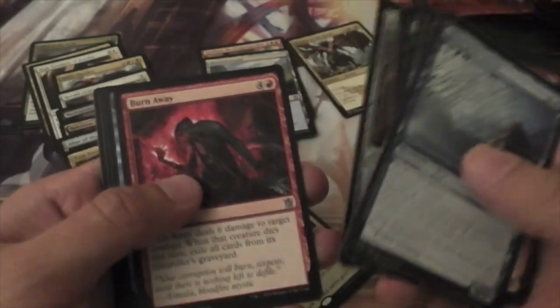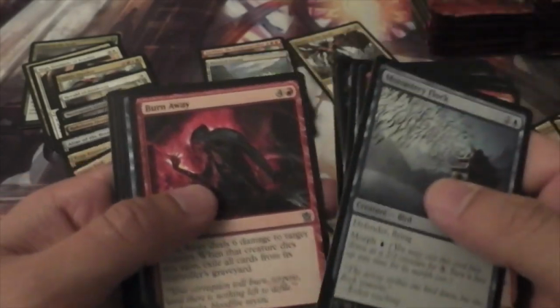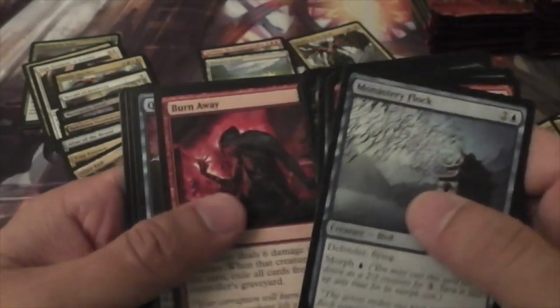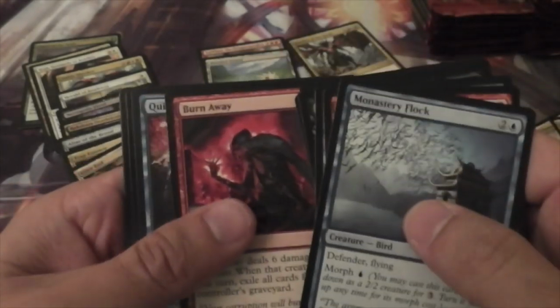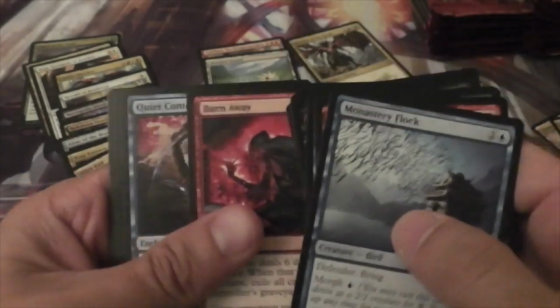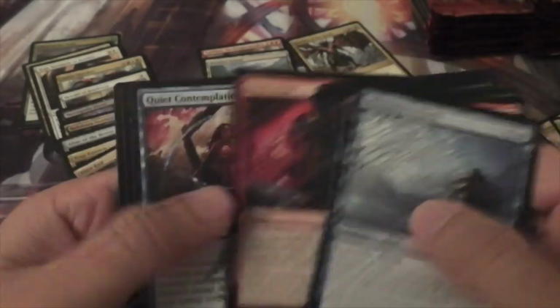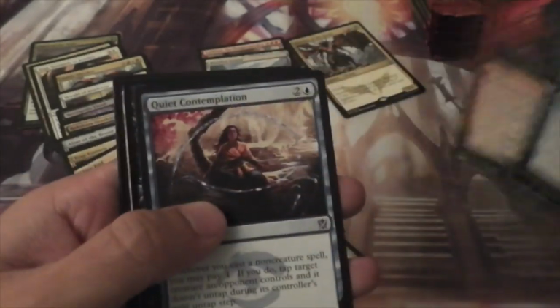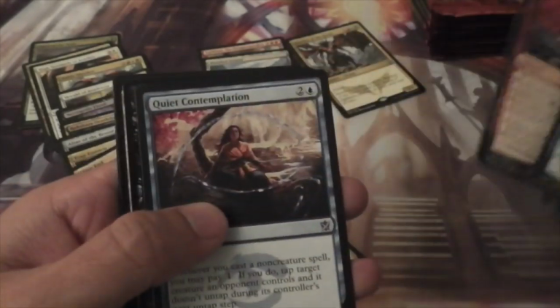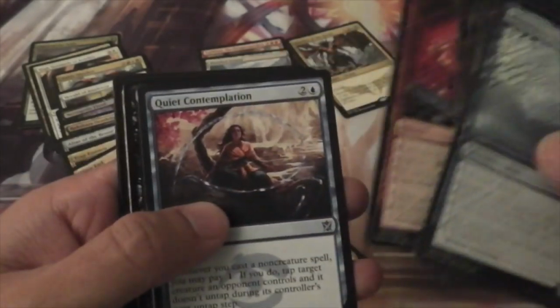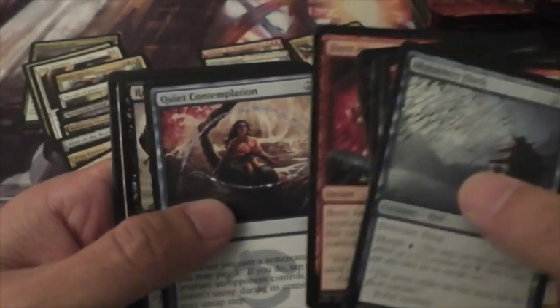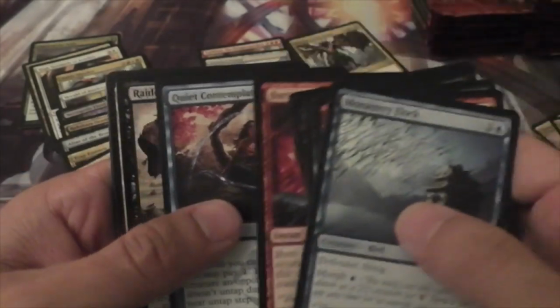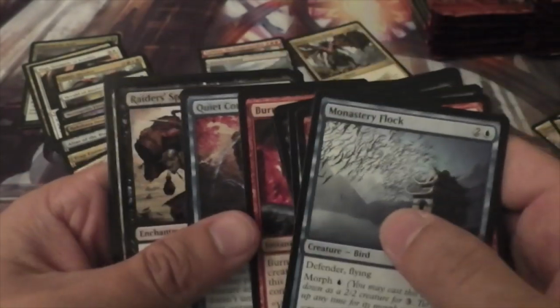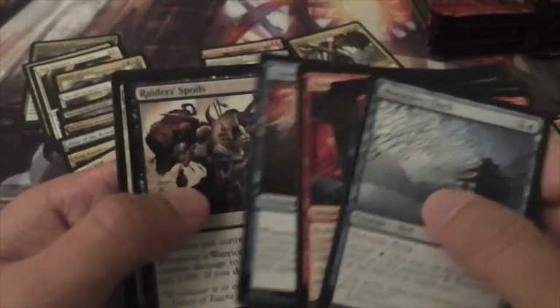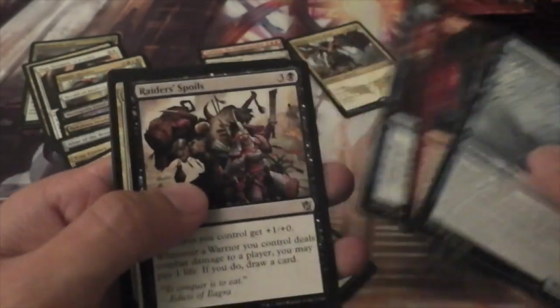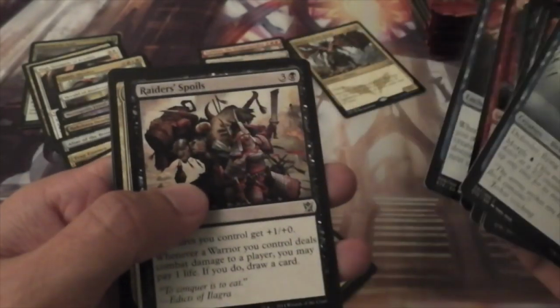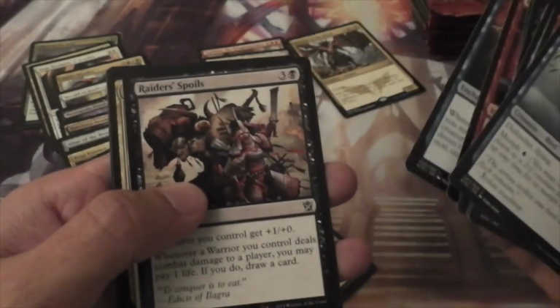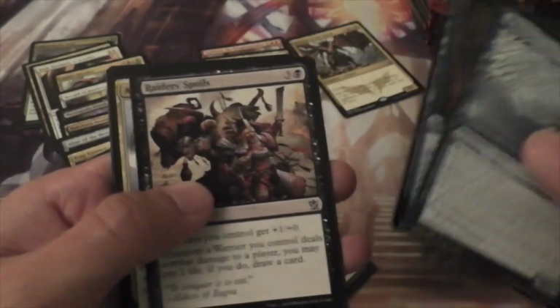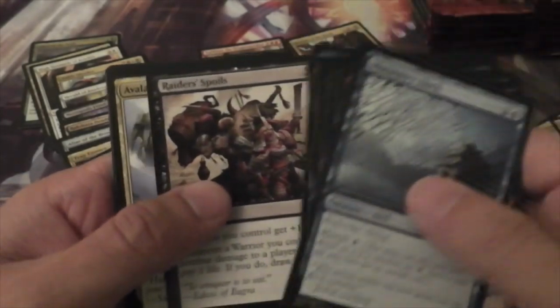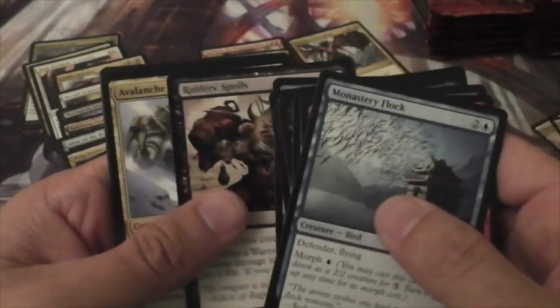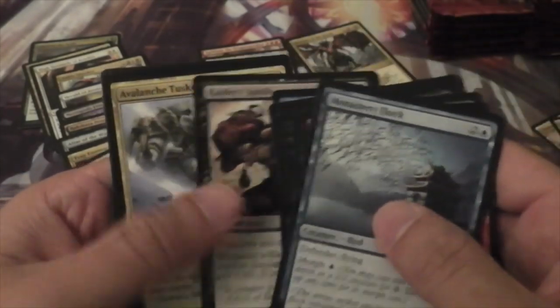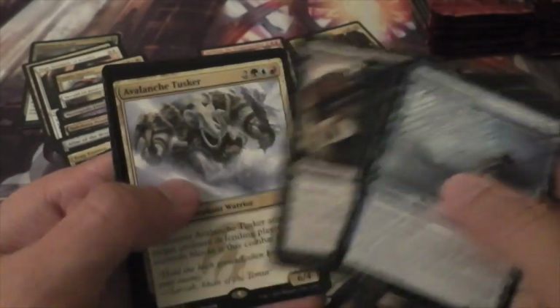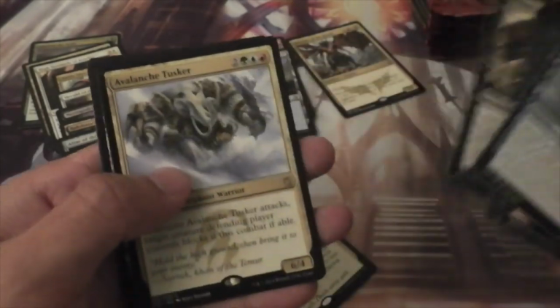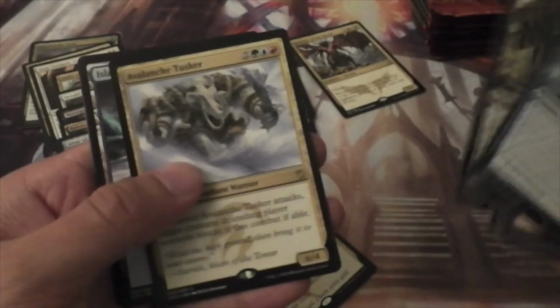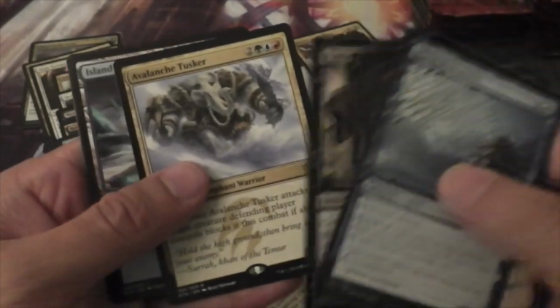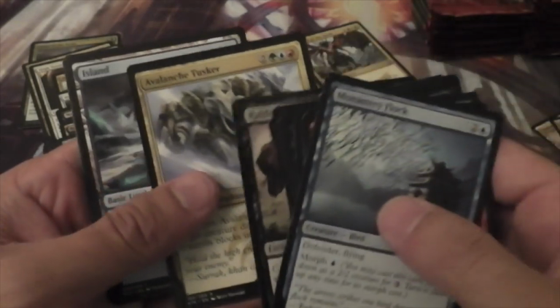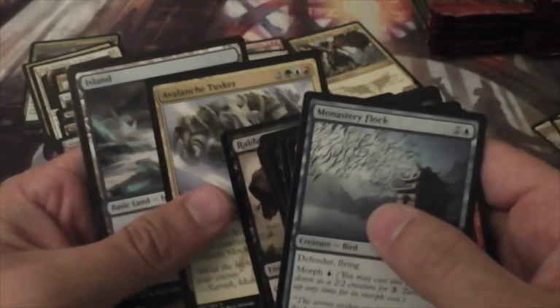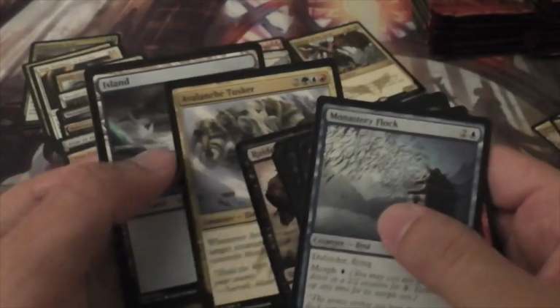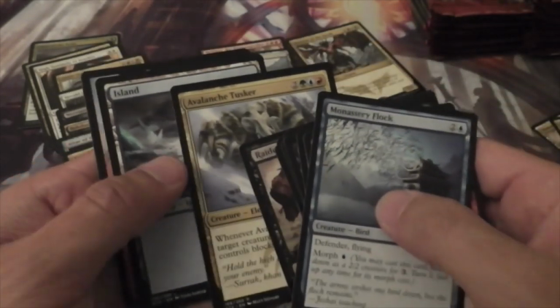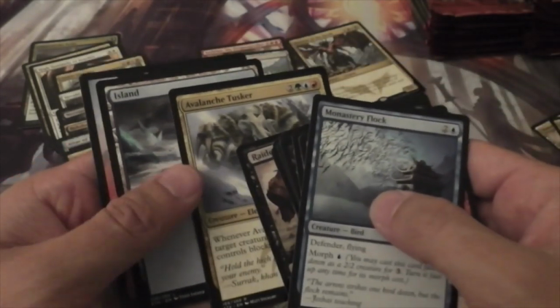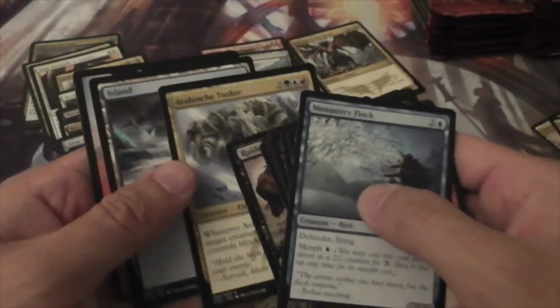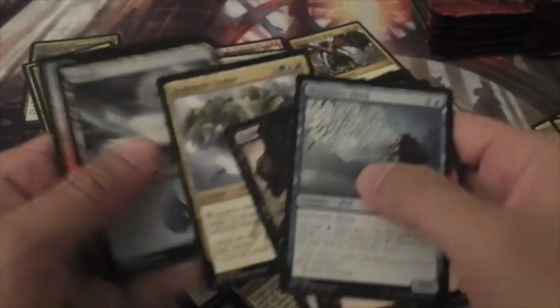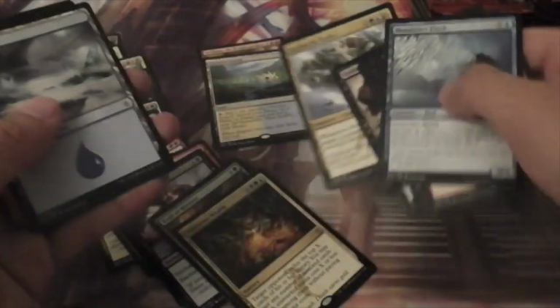Alright, we've got Burn Away, Quiet Contemplation, Raiders' Spoils, and an Avalanche Tusker.